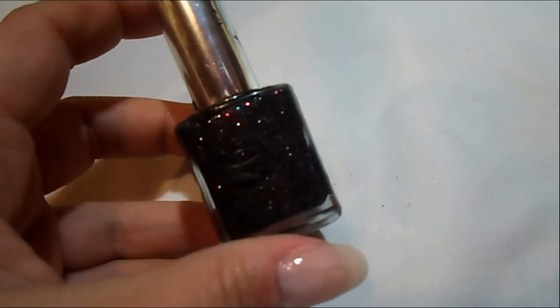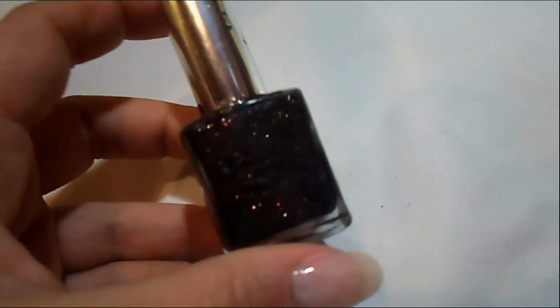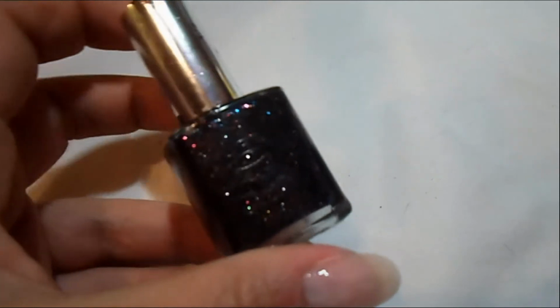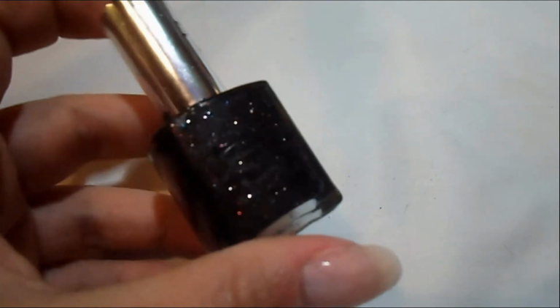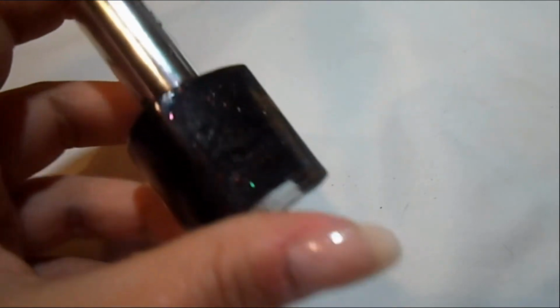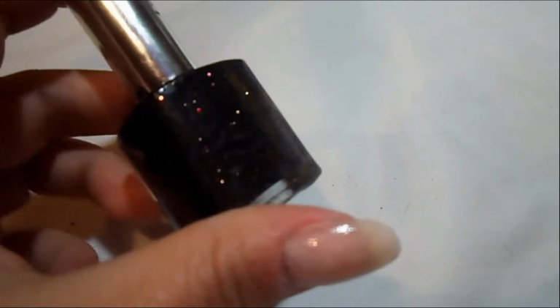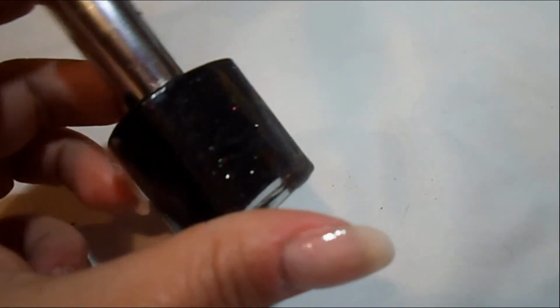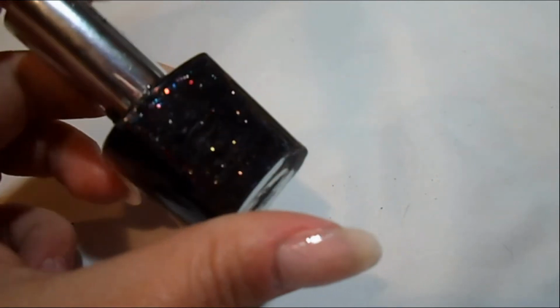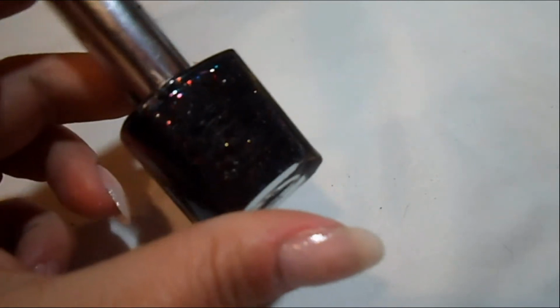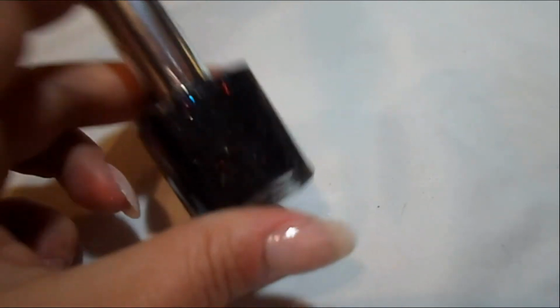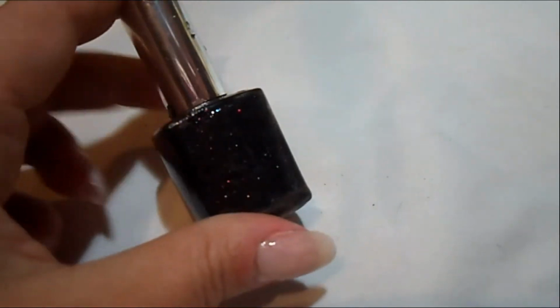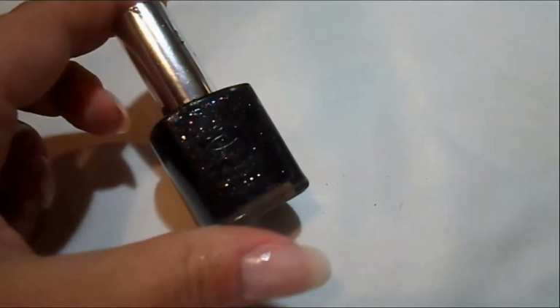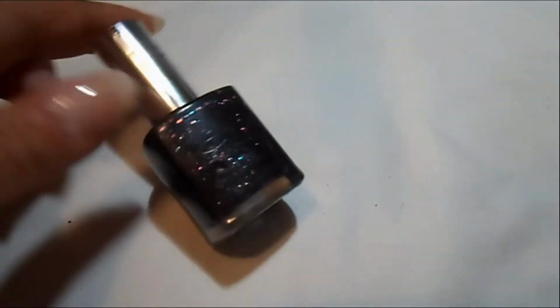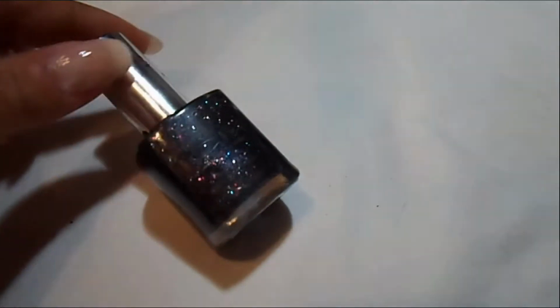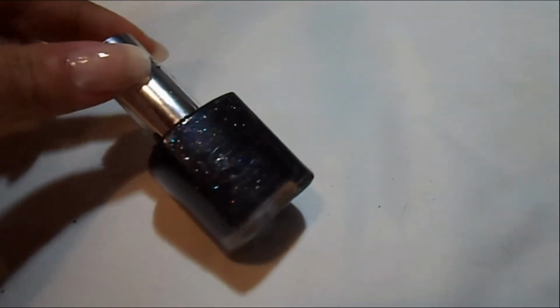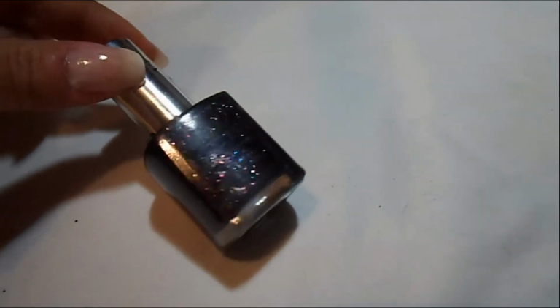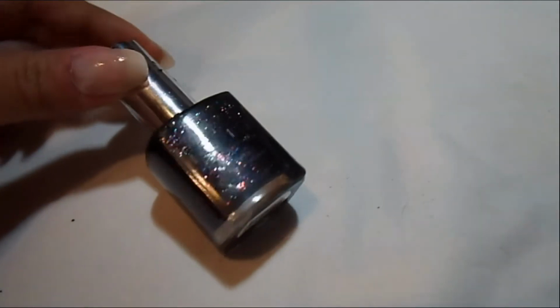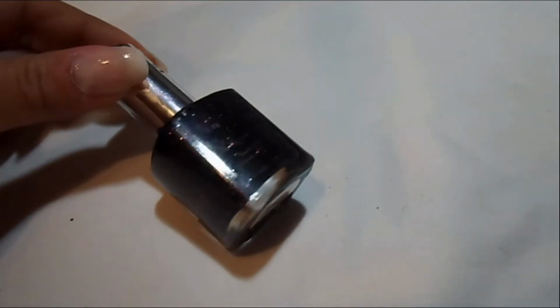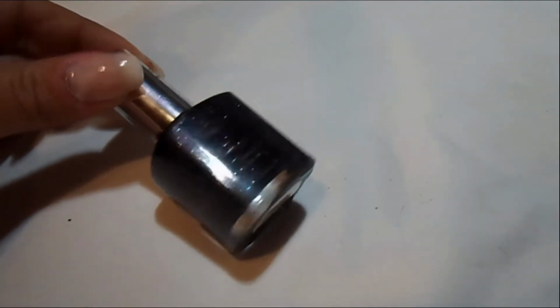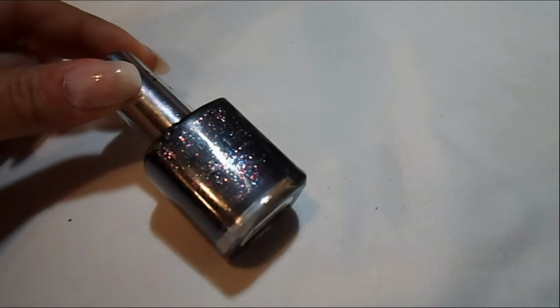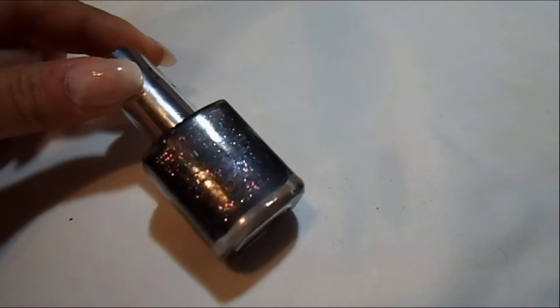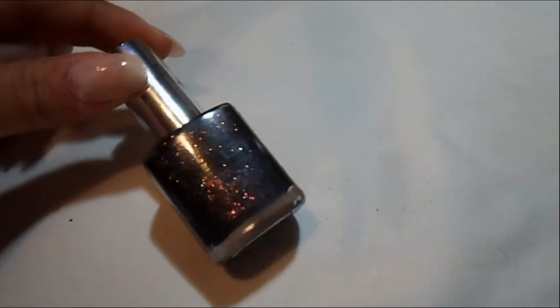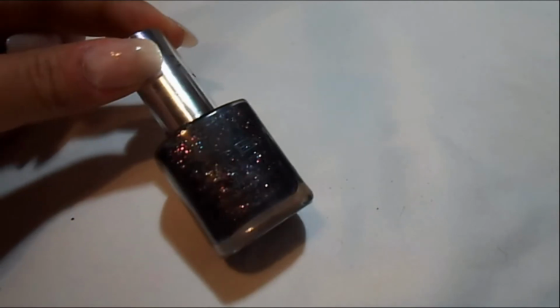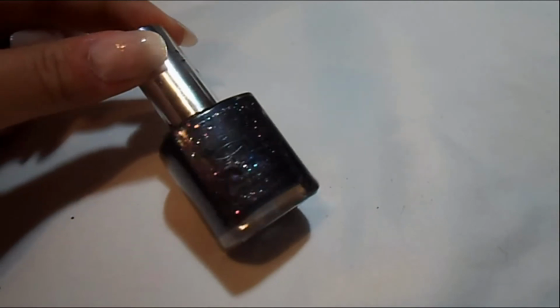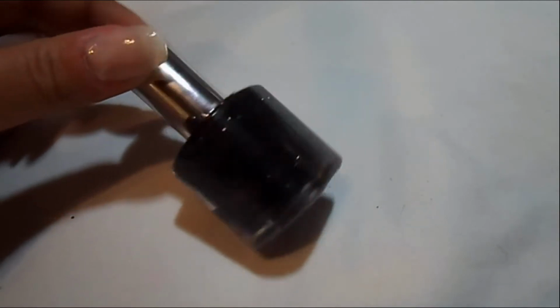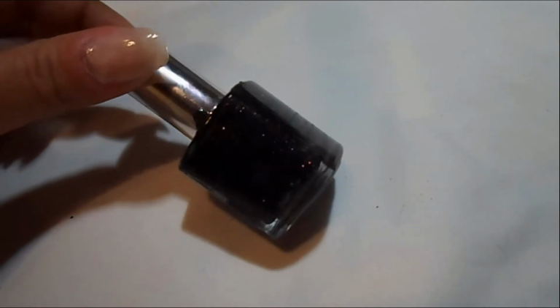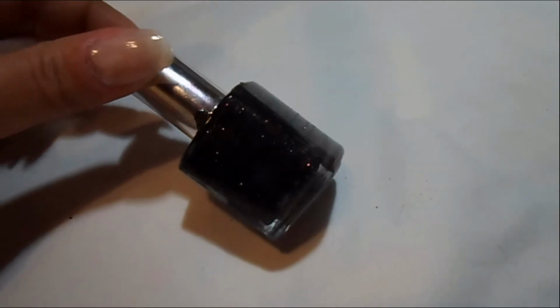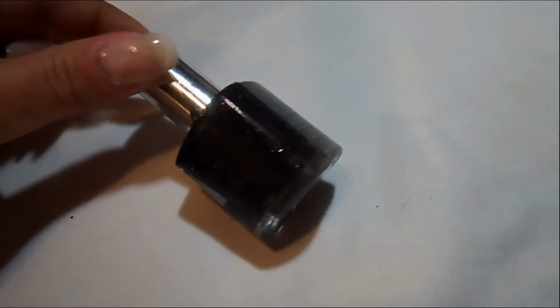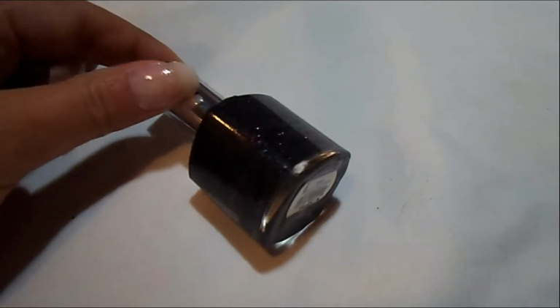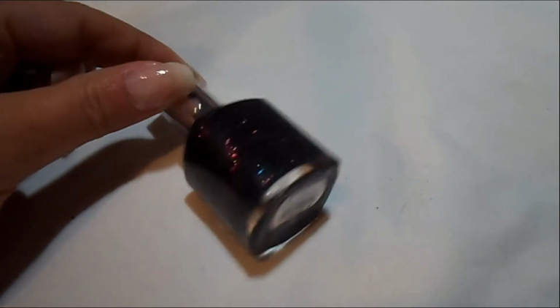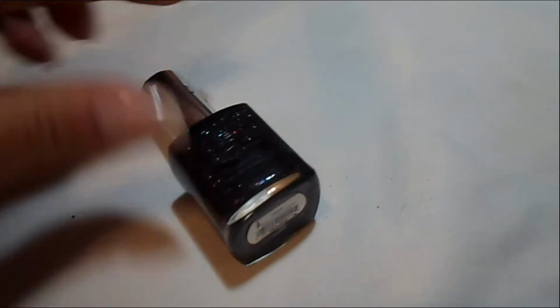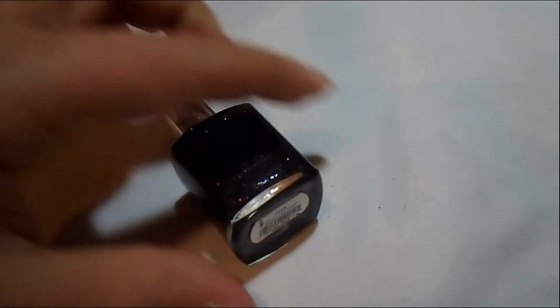Hey guys, thanks for tuning in to Nail Art Madness. I'm going to do a polish swatch with this Pure Ice nail polish.